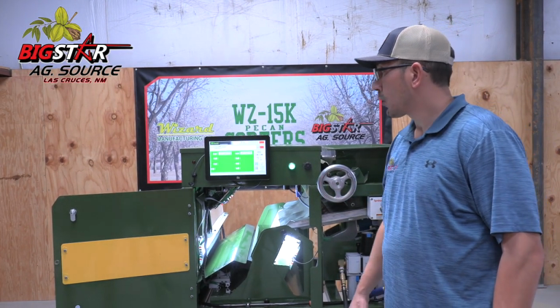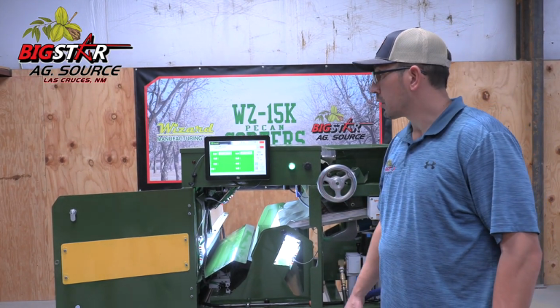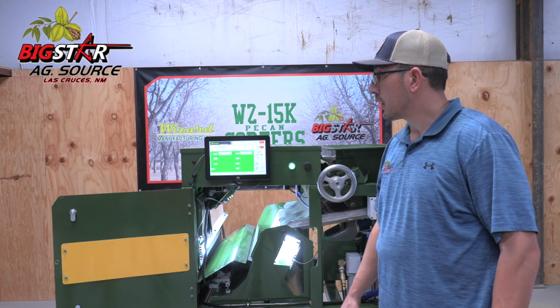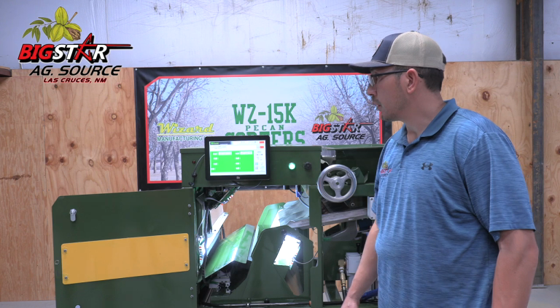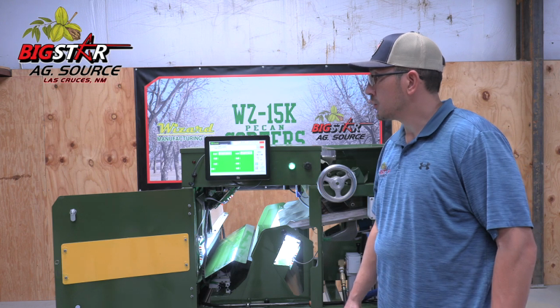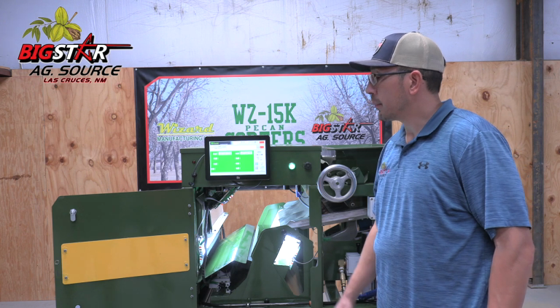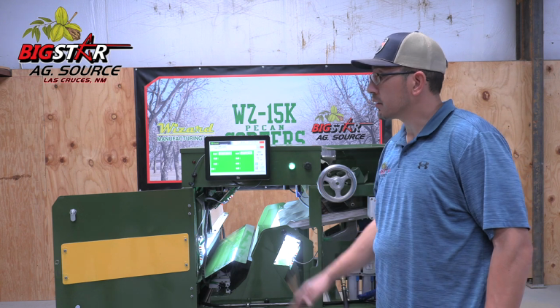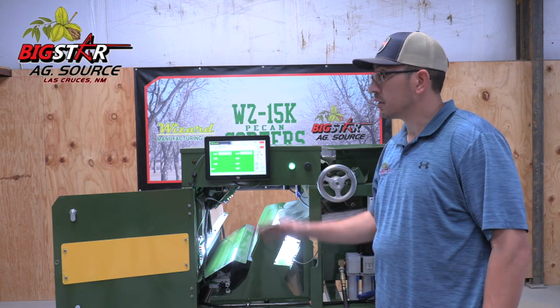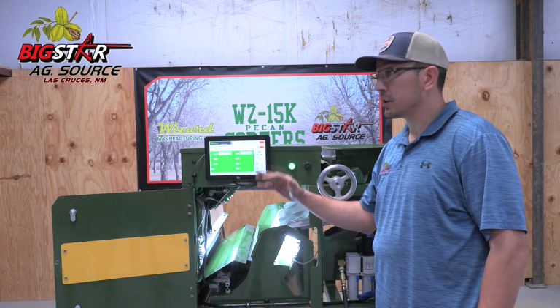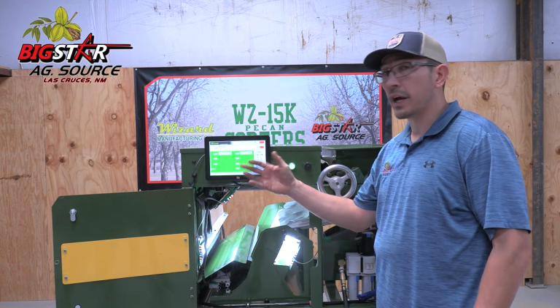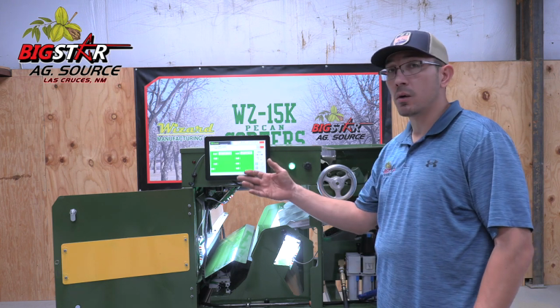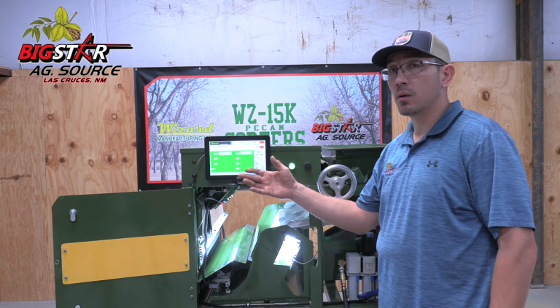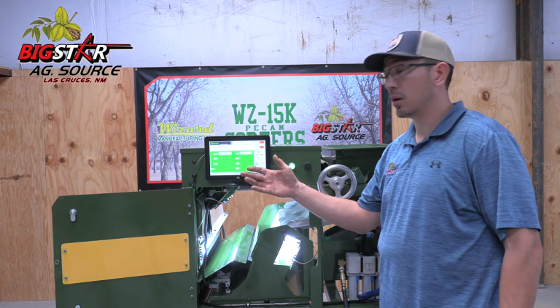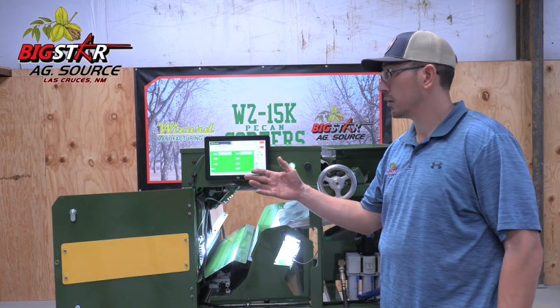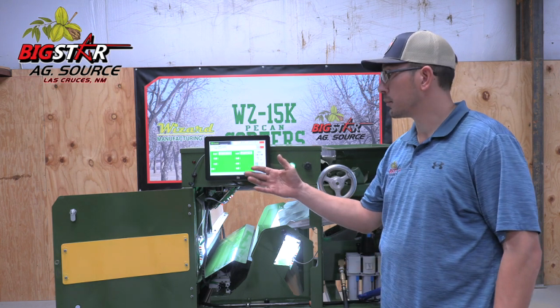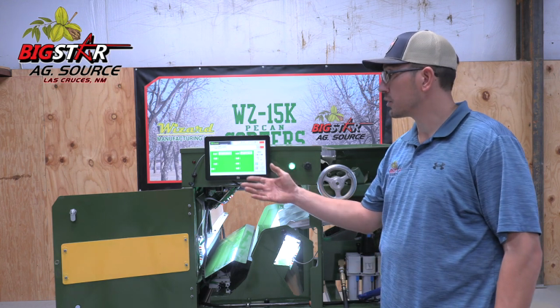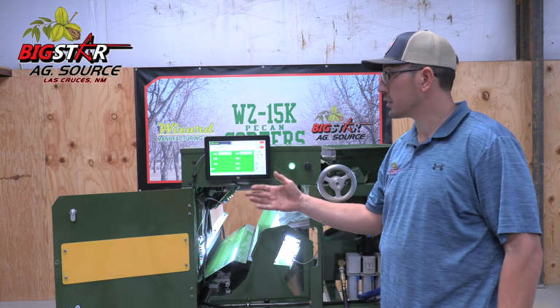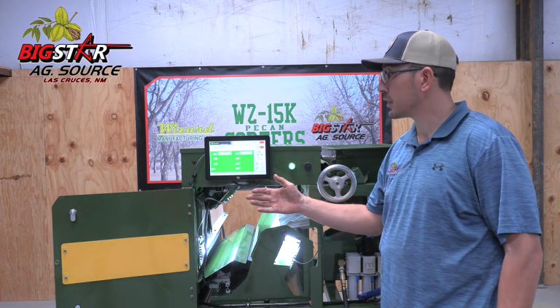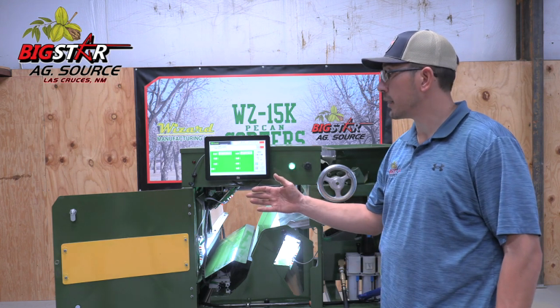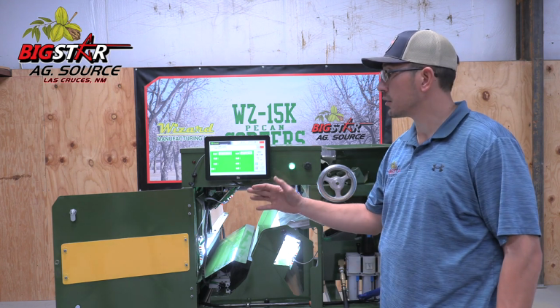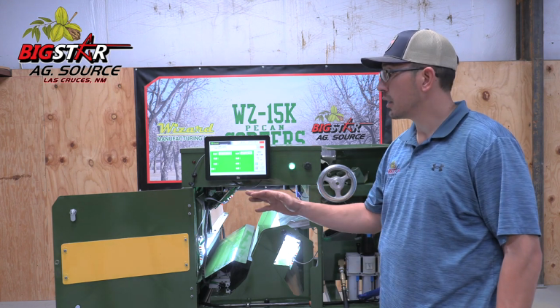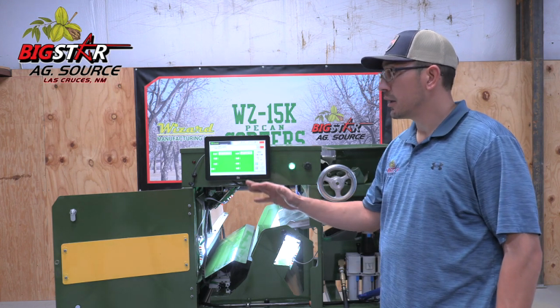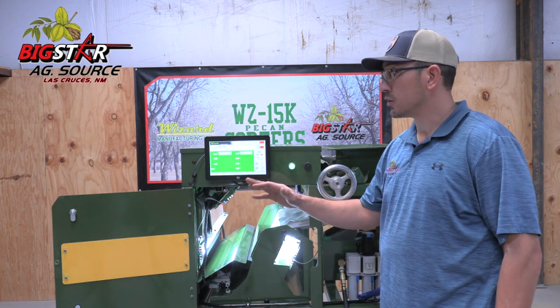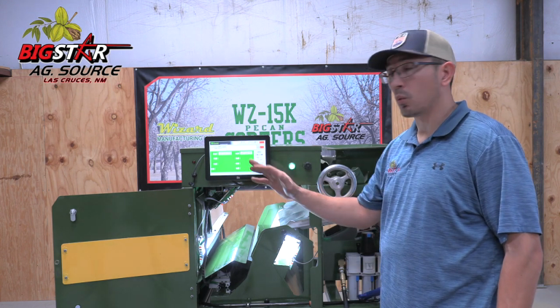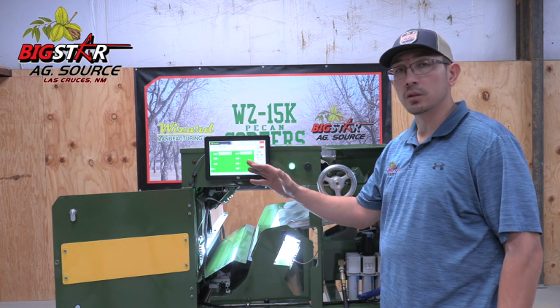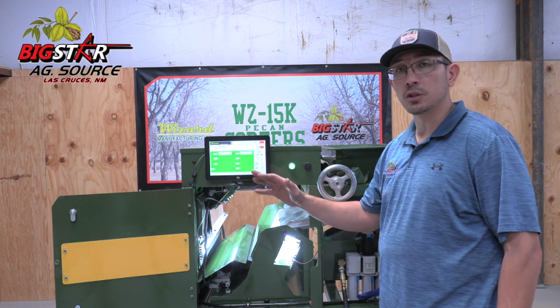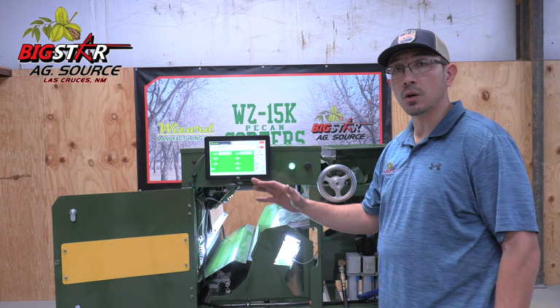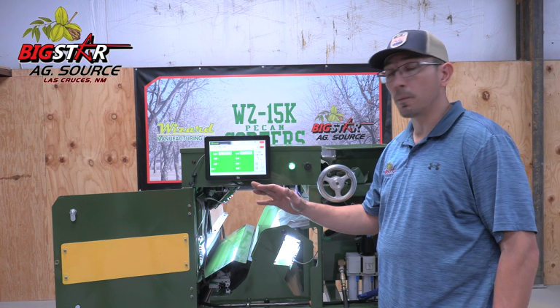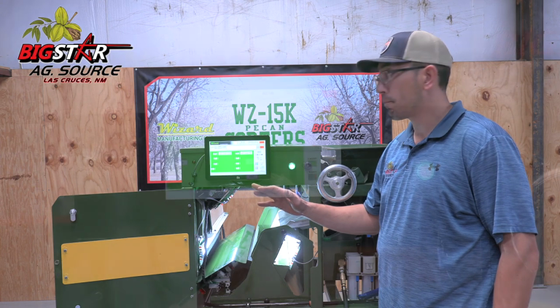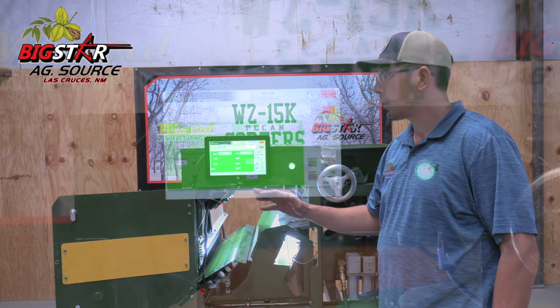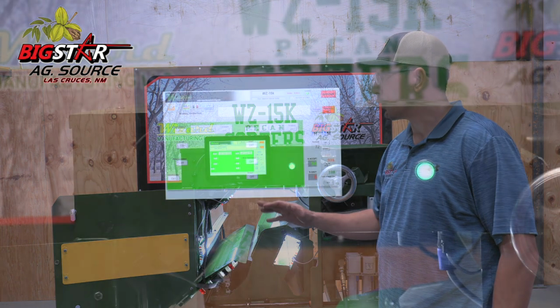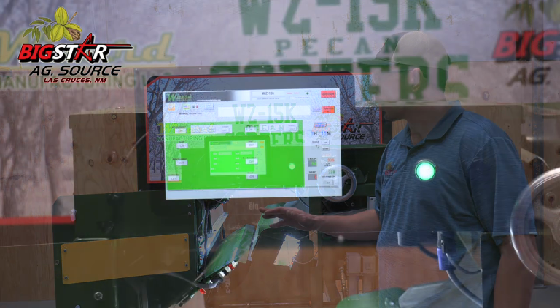One thing that I really enjoy about this interface now, as opposed to the Inspection Master, is just the one touch and go, if you want.